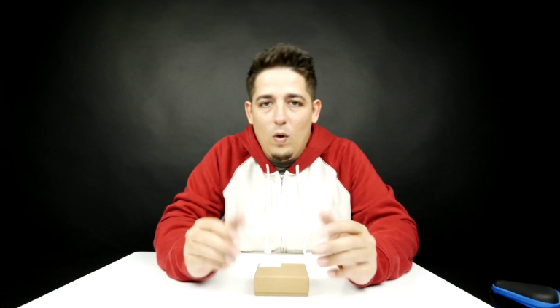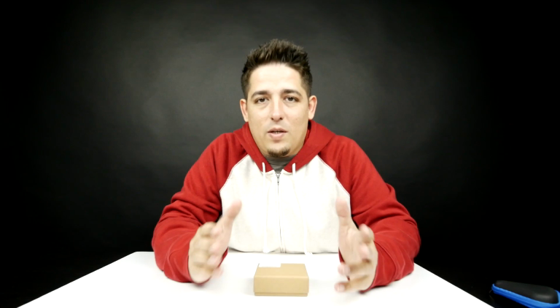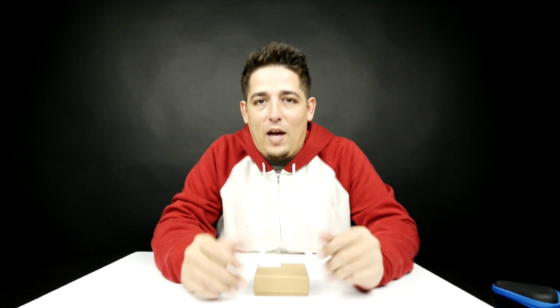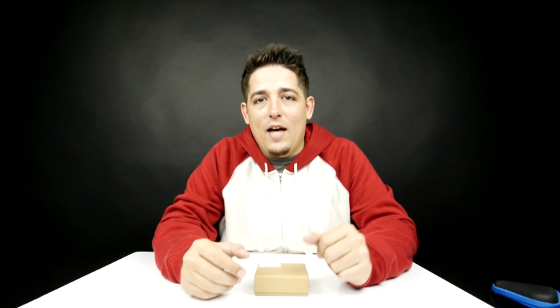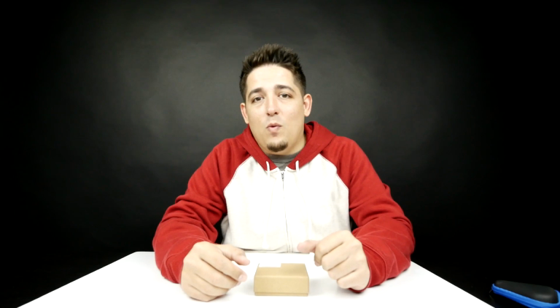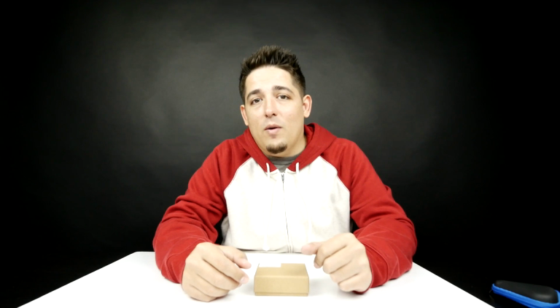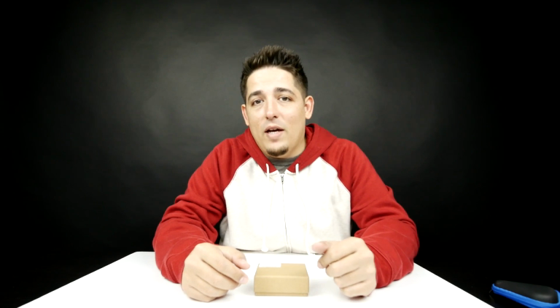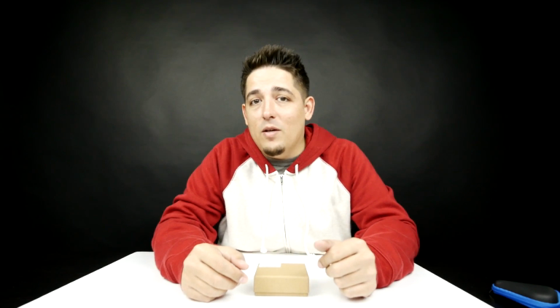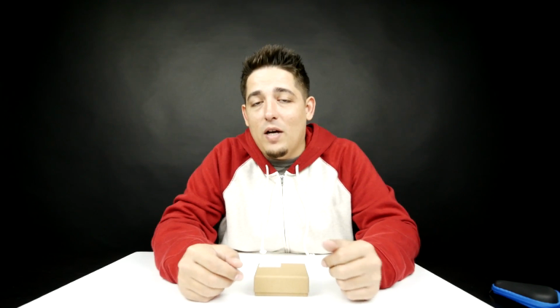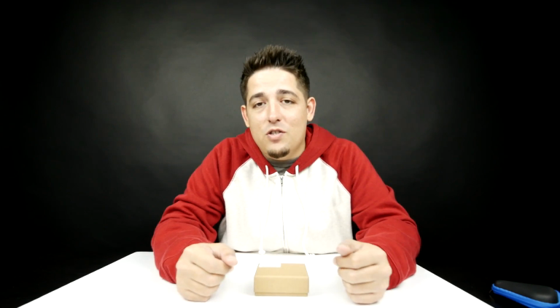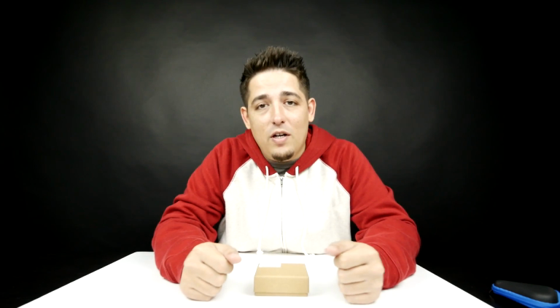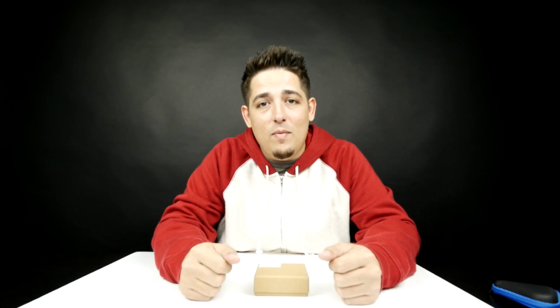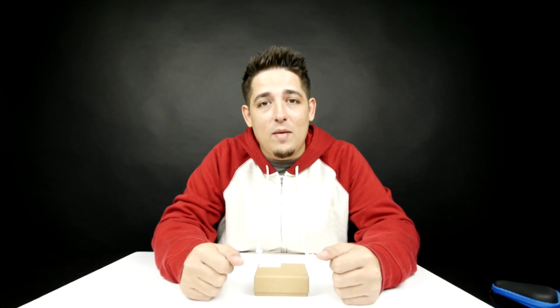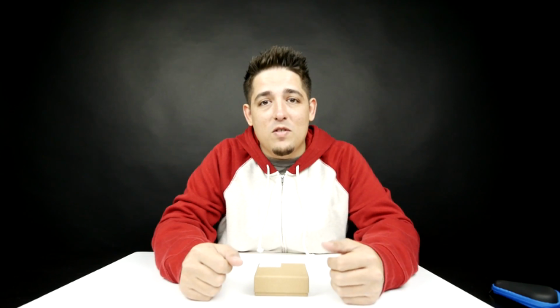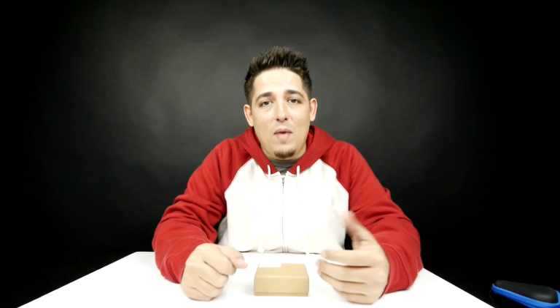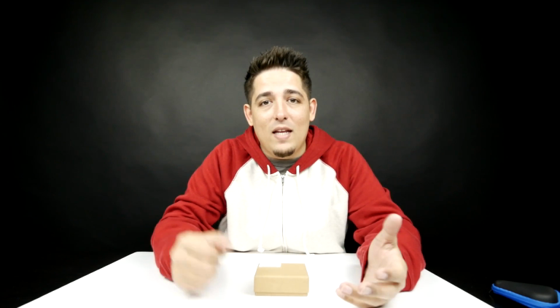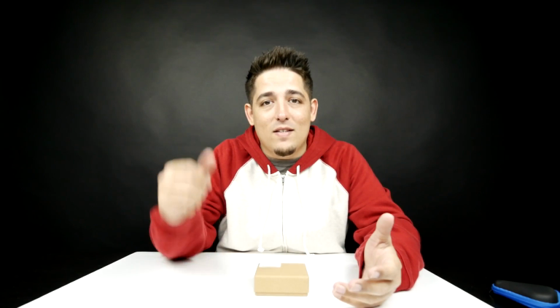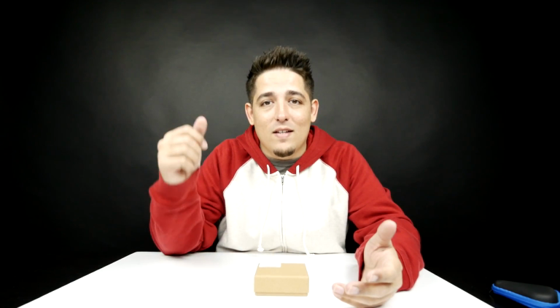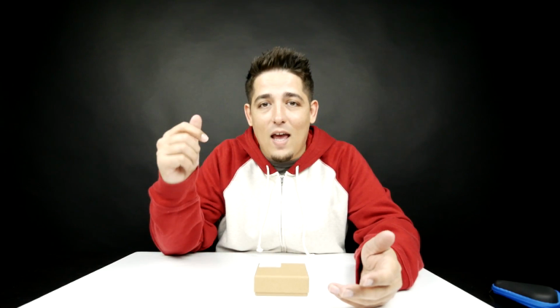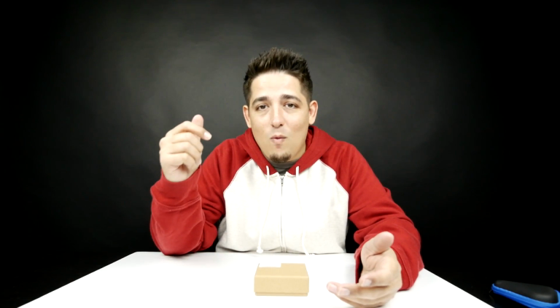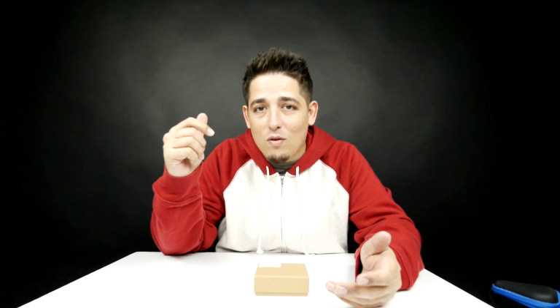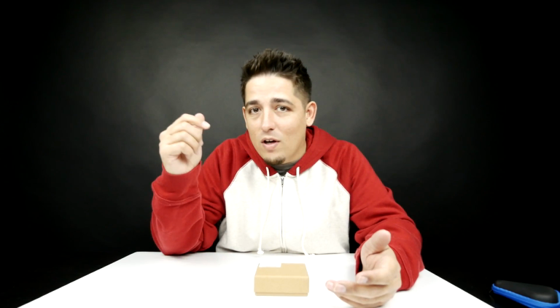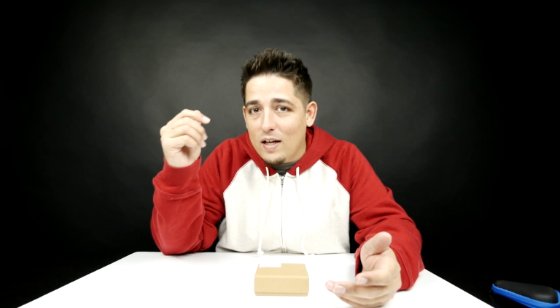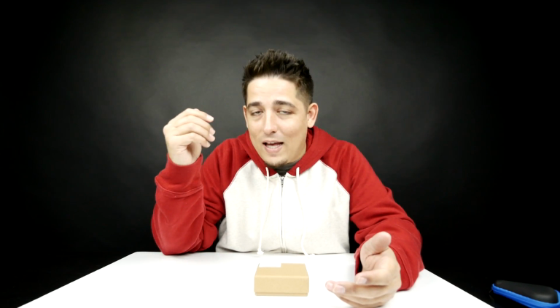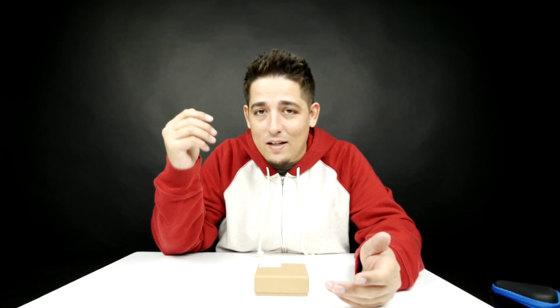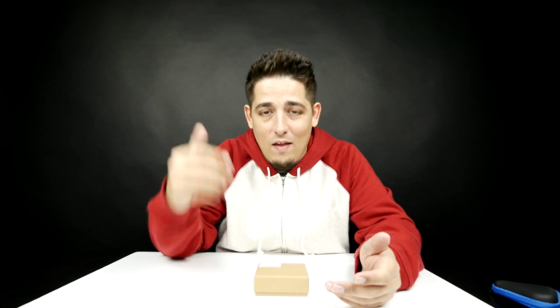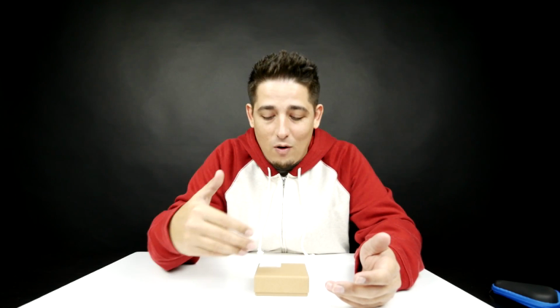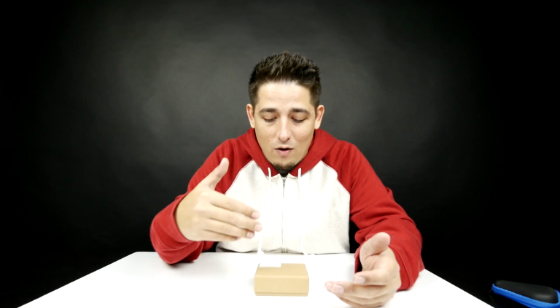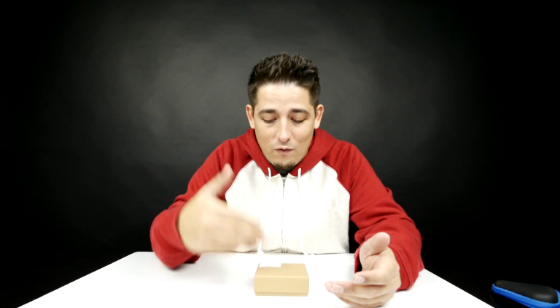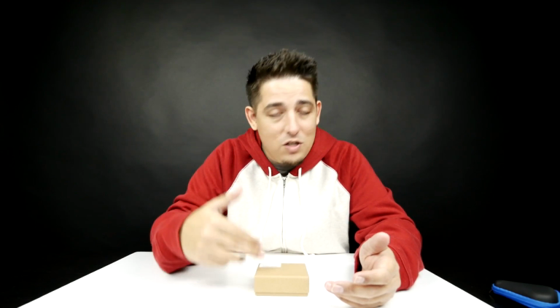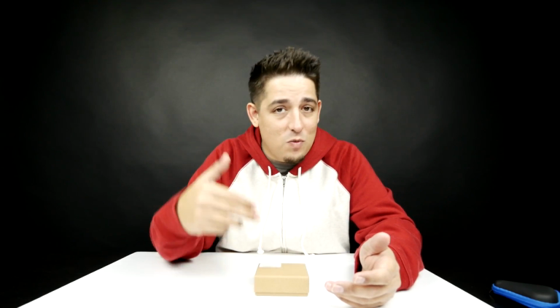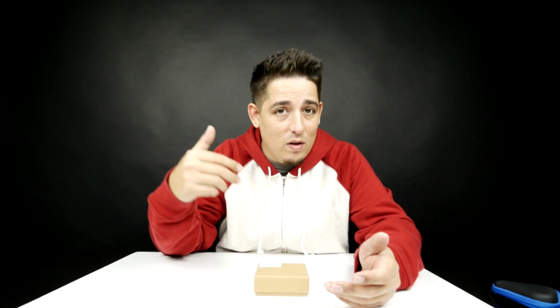What's up guys? Welcome back to Unboxed Junkie. My name is Matt and today we're looking at another fidget spinner.